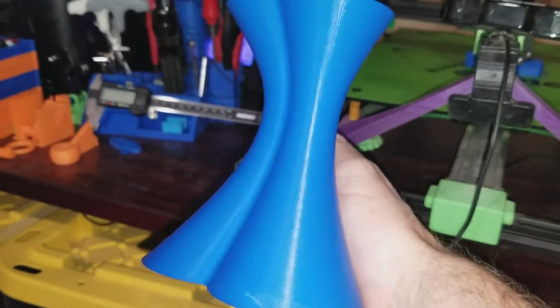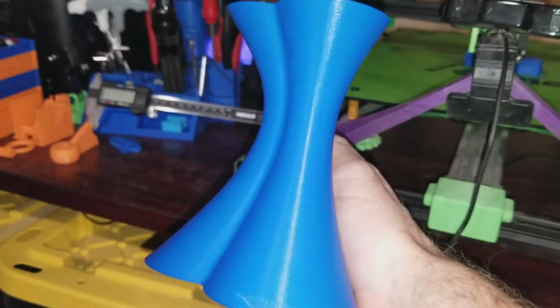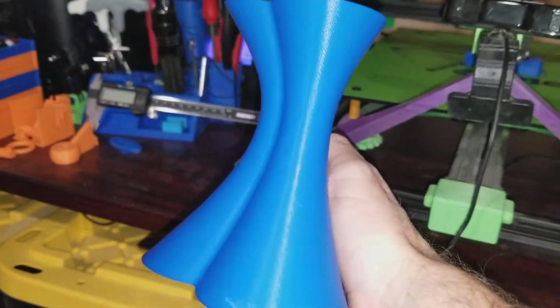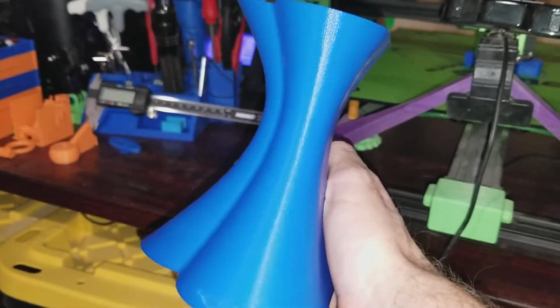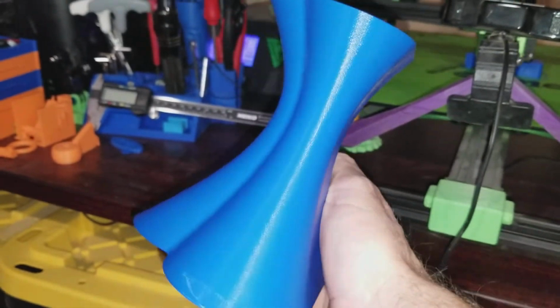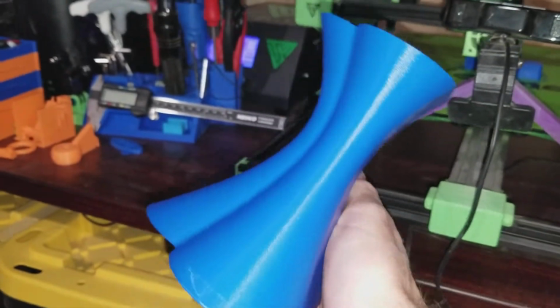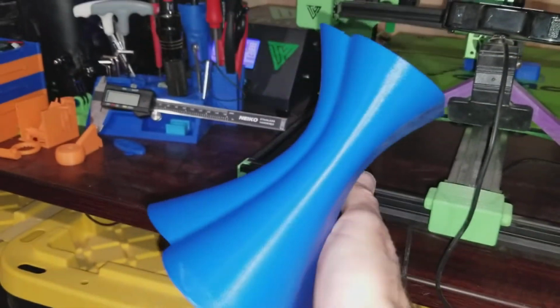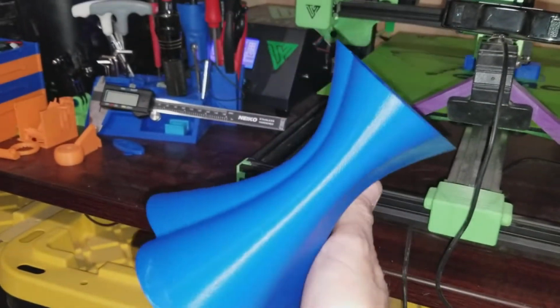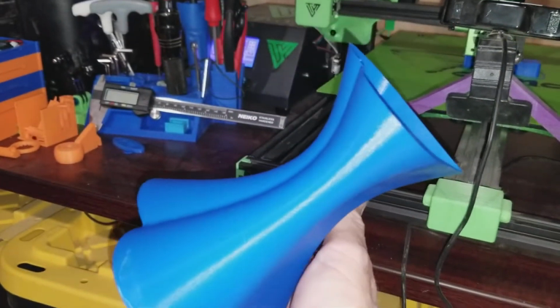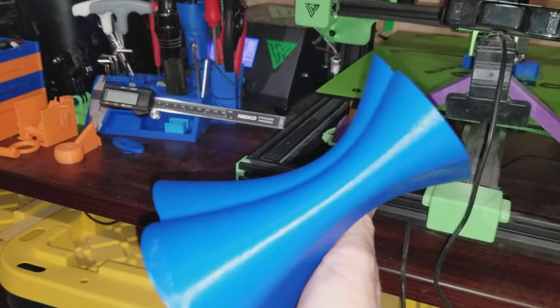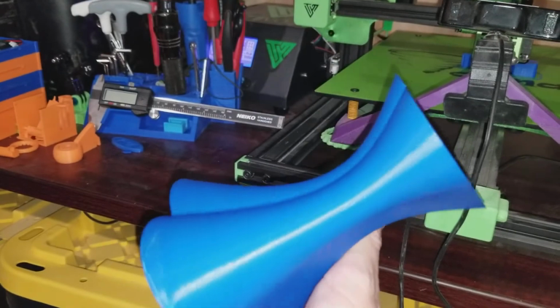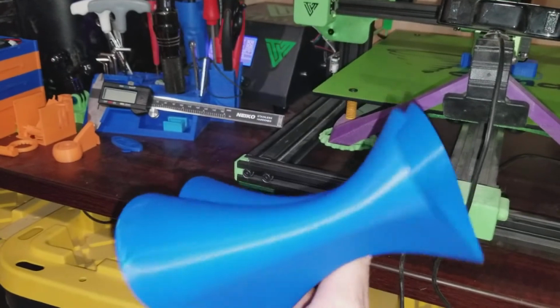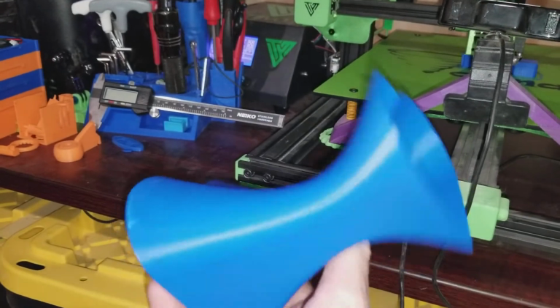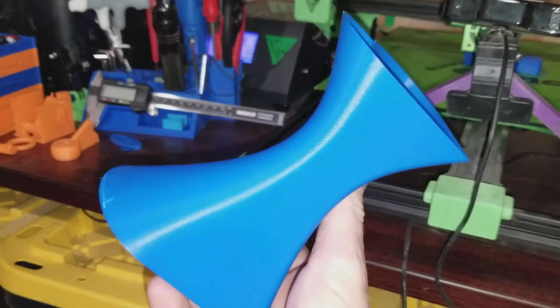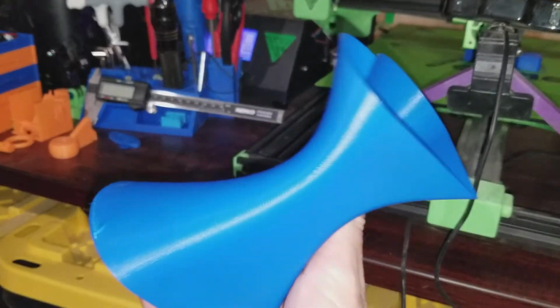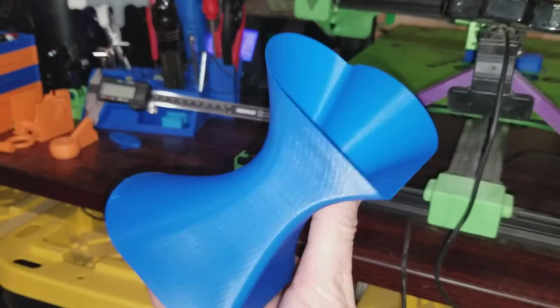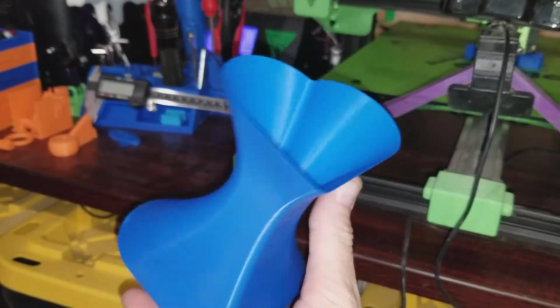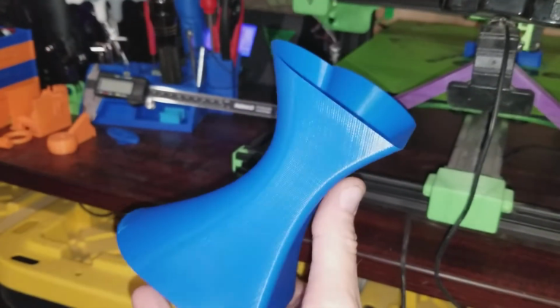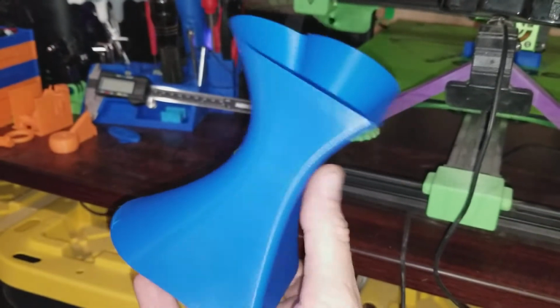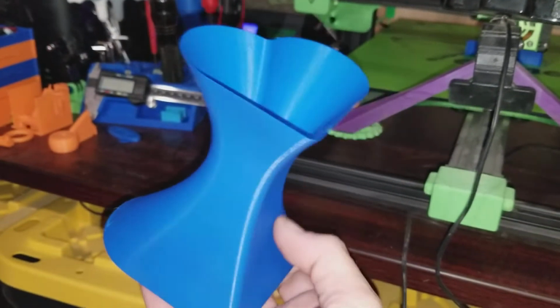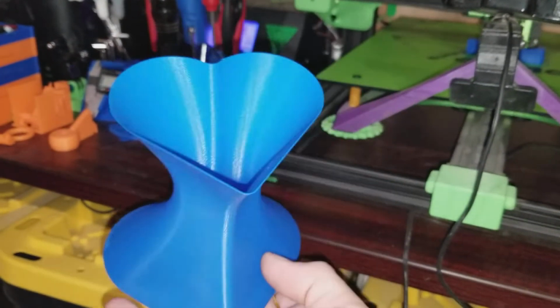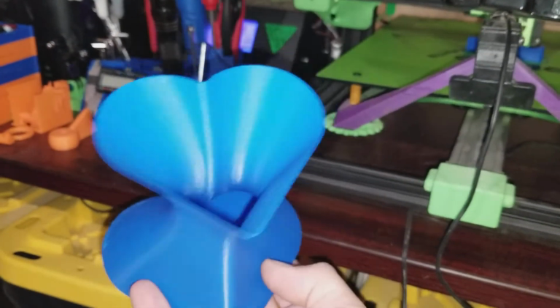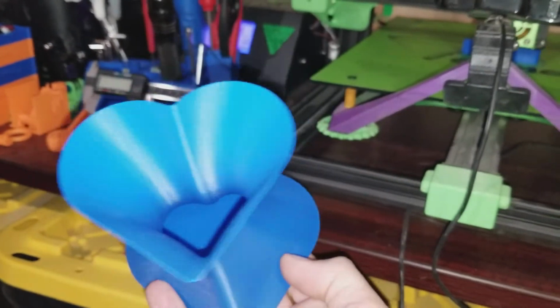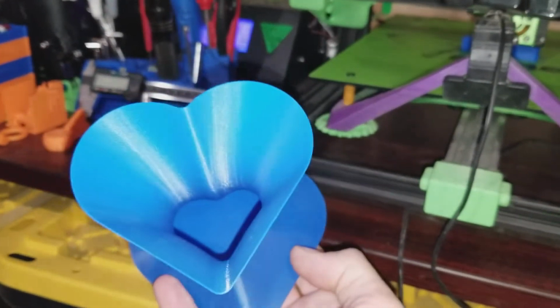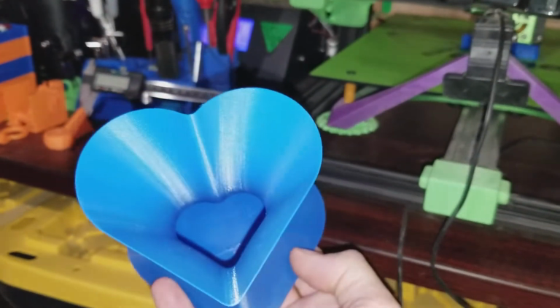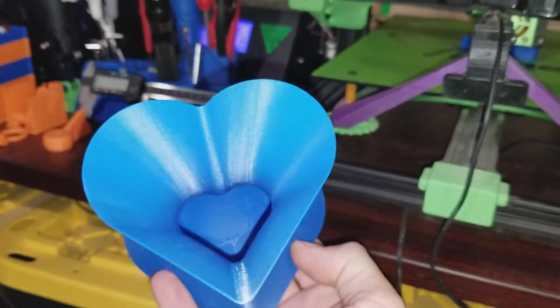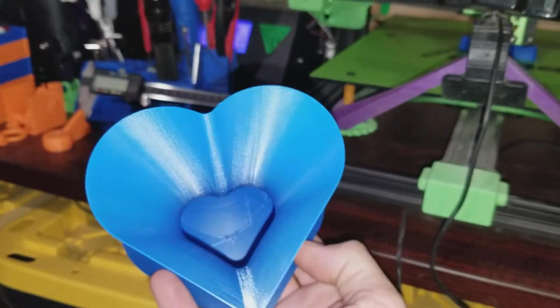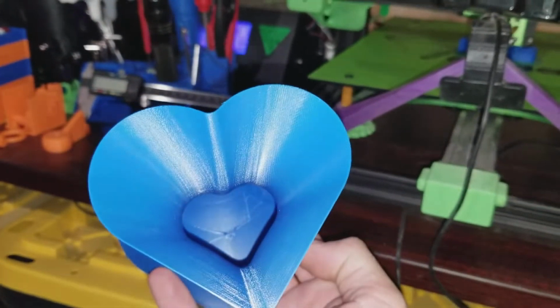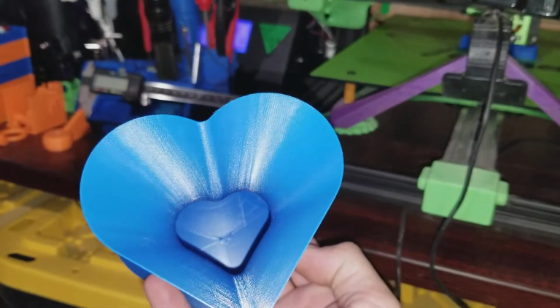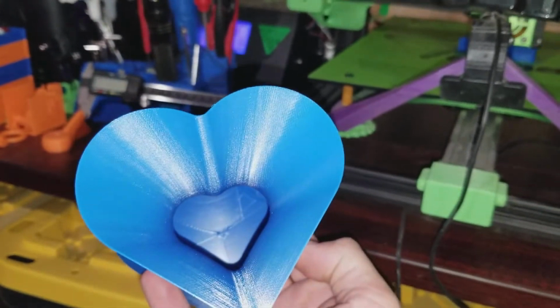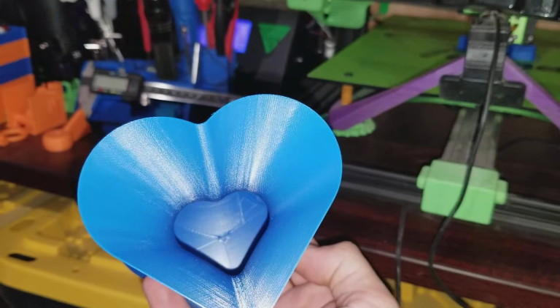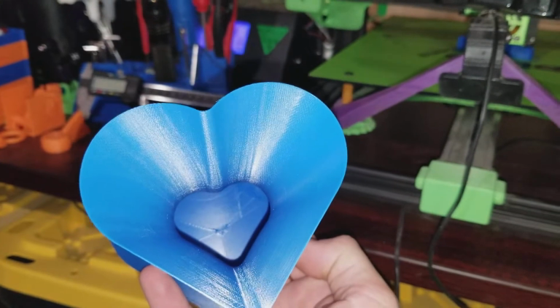I'm really happy with it. That was after some tweaks to the slicer settings, so it made a huge difference.